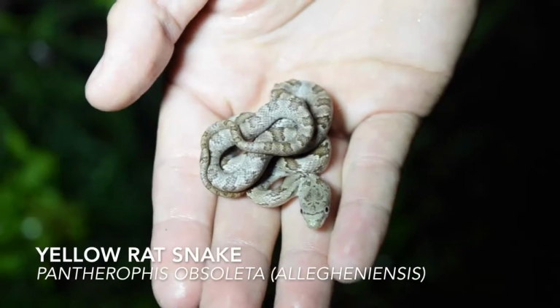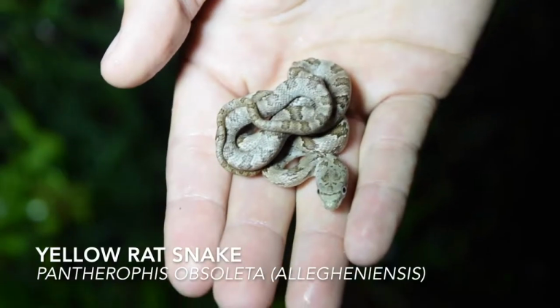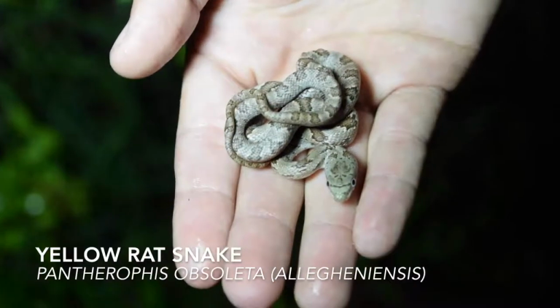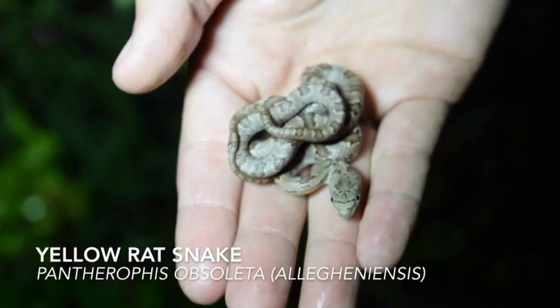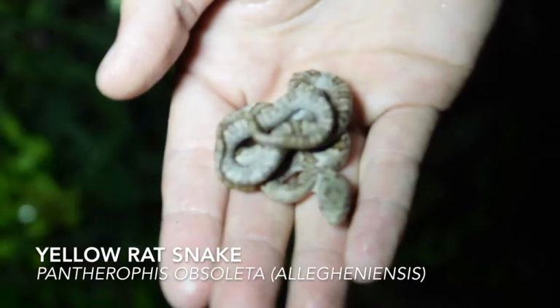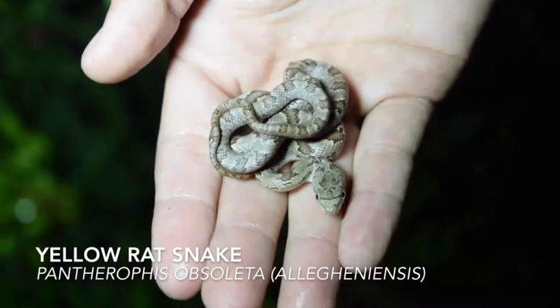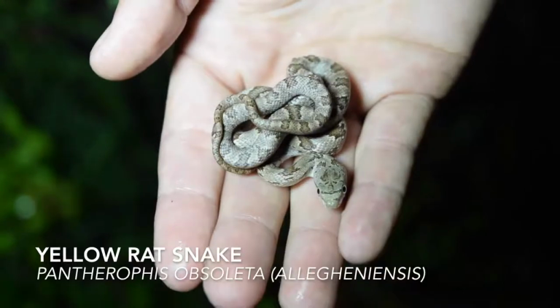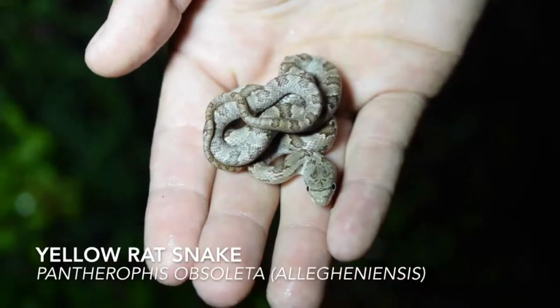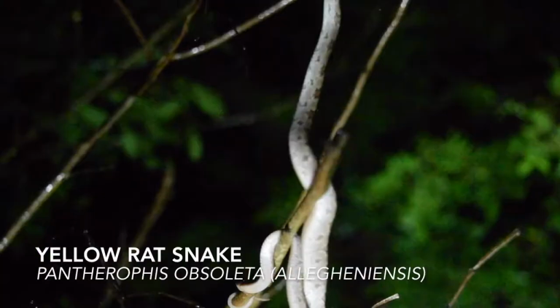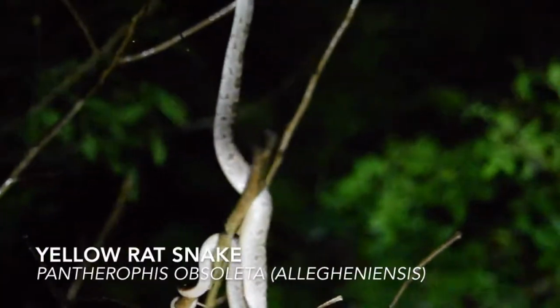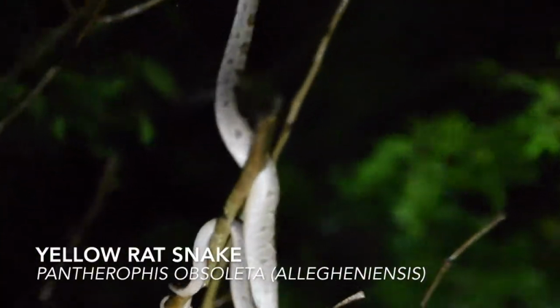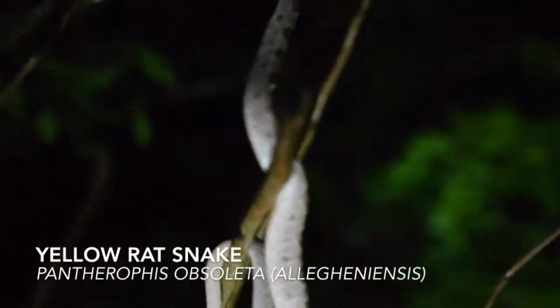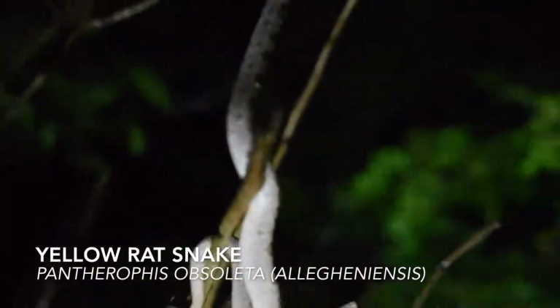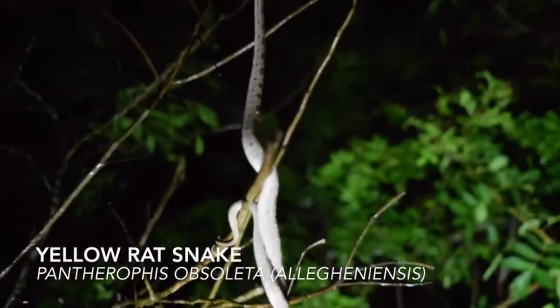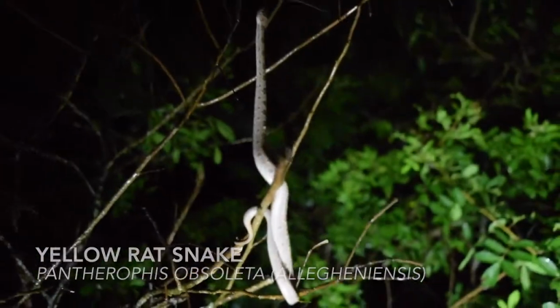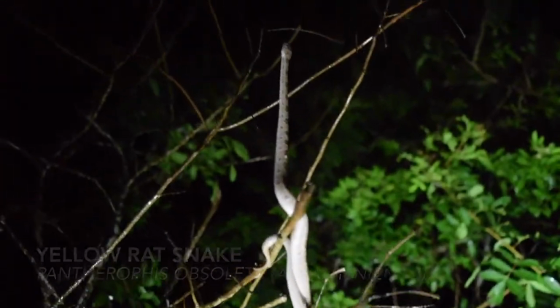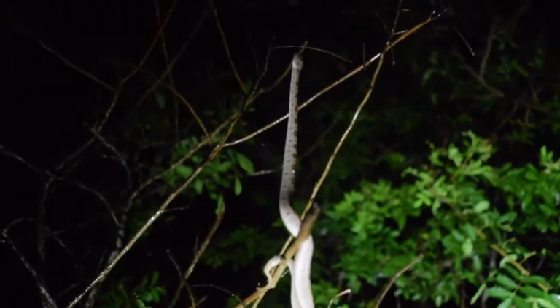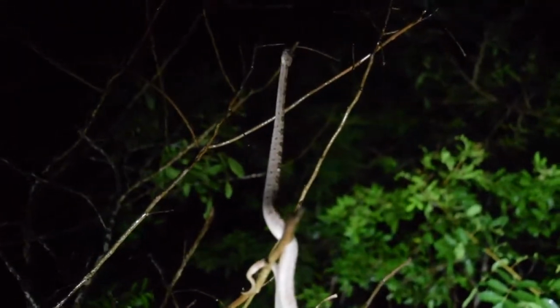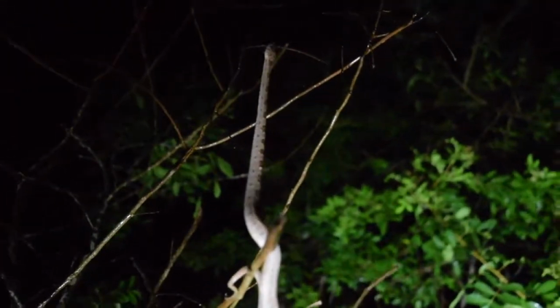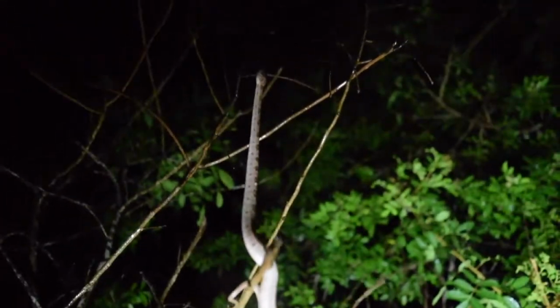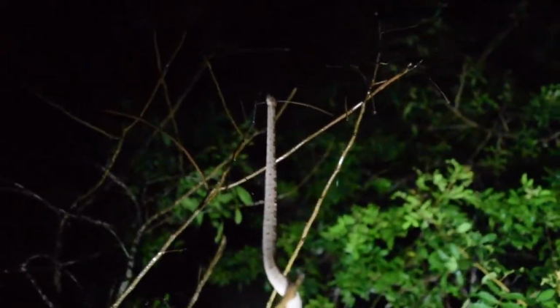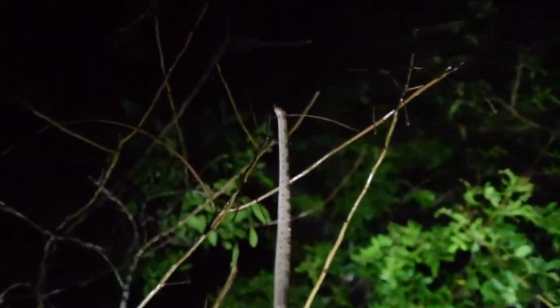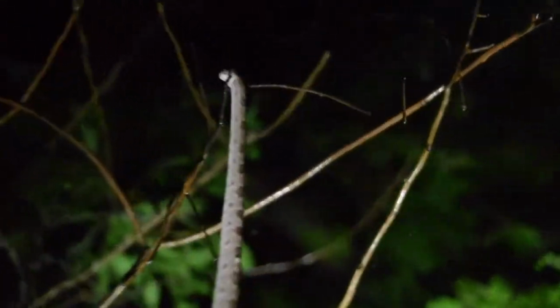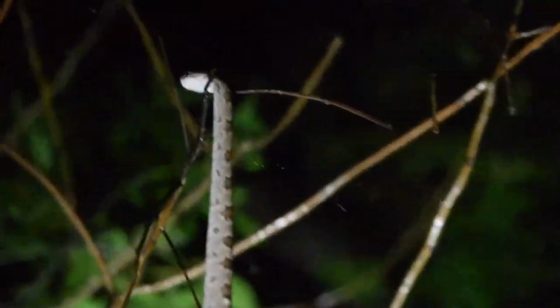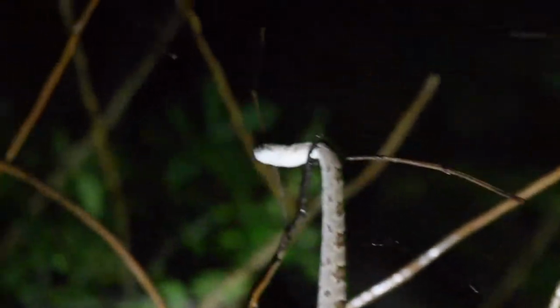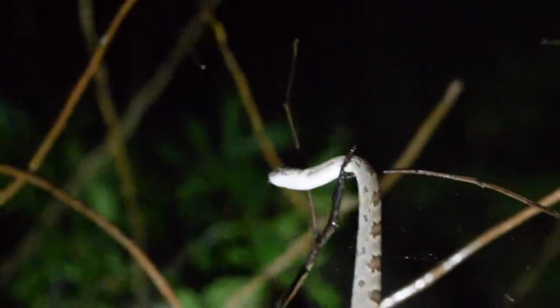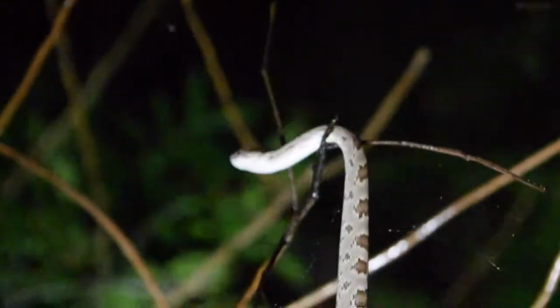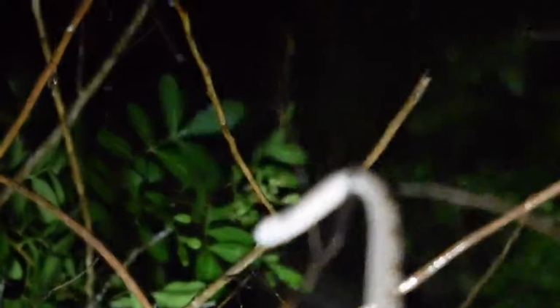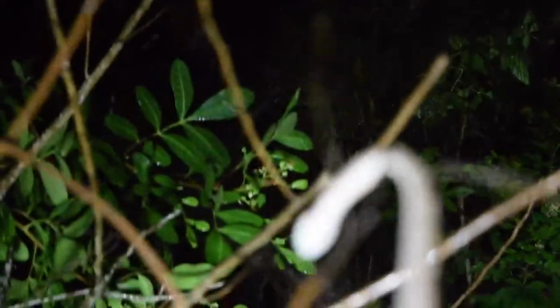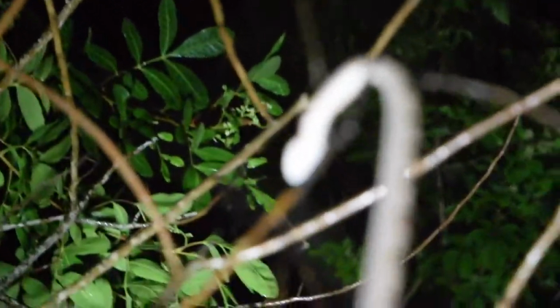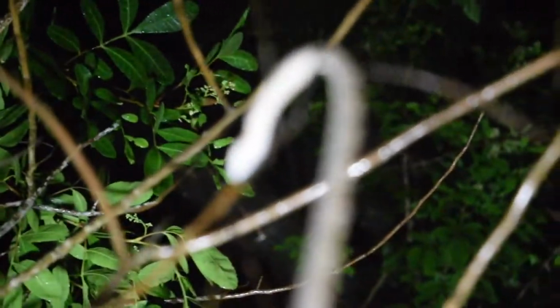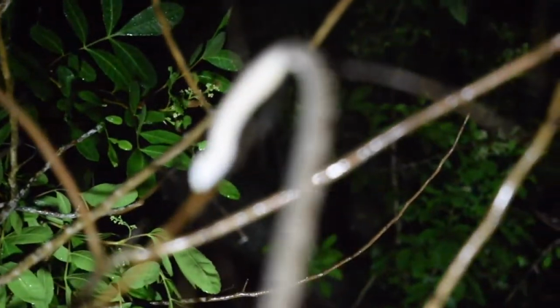Yellow rat snakes like this one shown are quite abundant in the Brazilian pepper and Australian pine stands that punctuate the monotony of the cane fields.